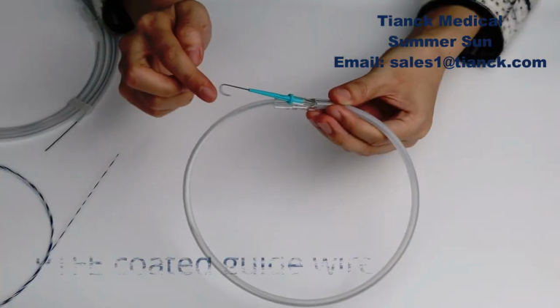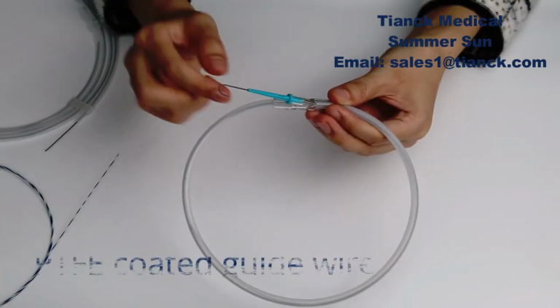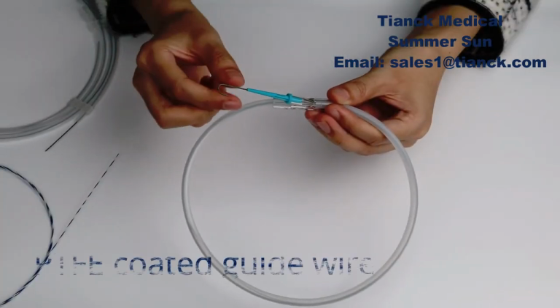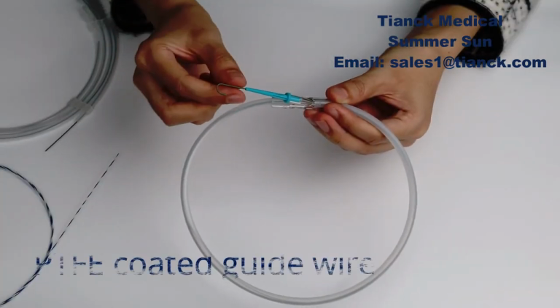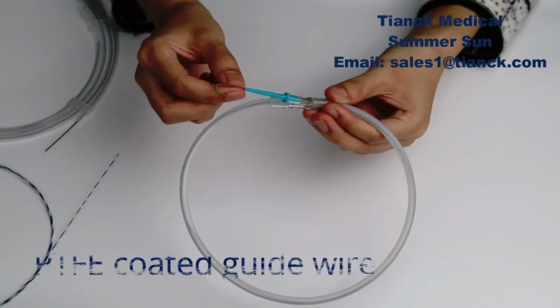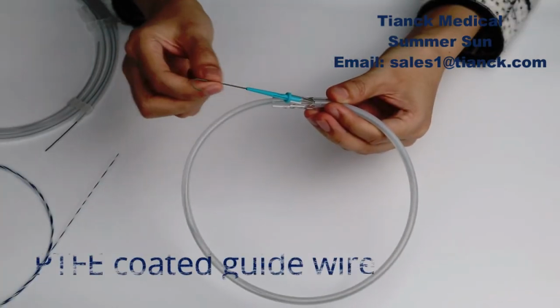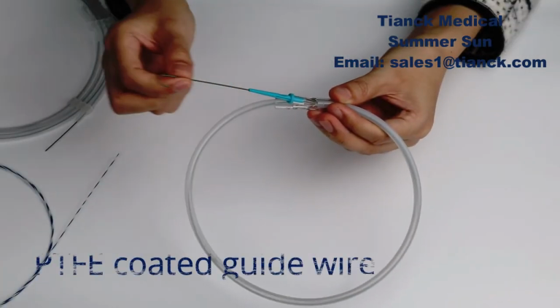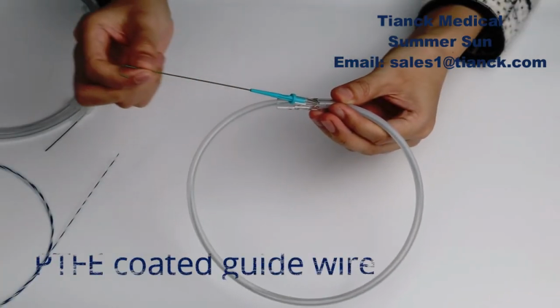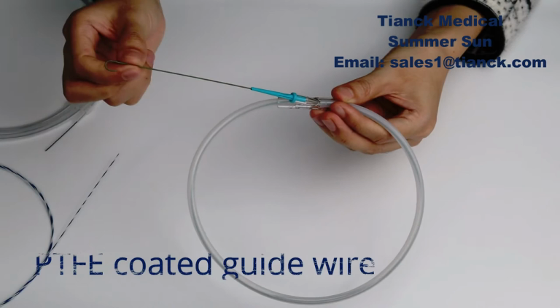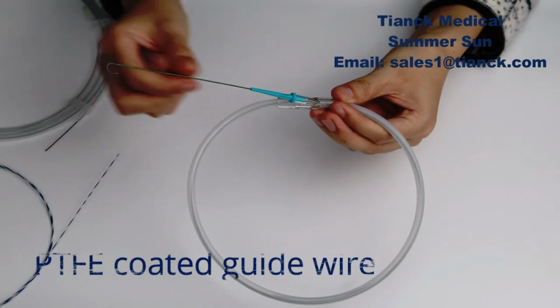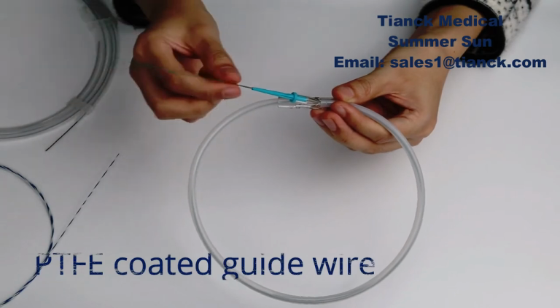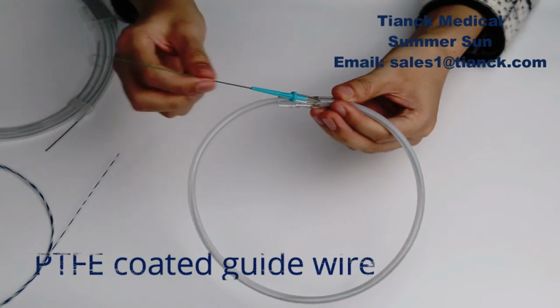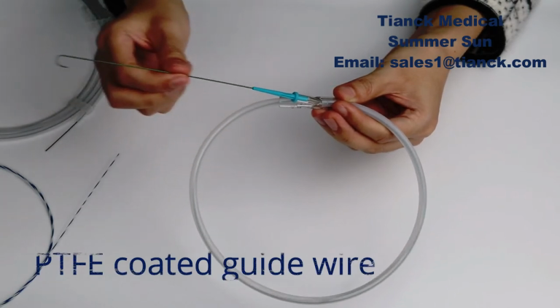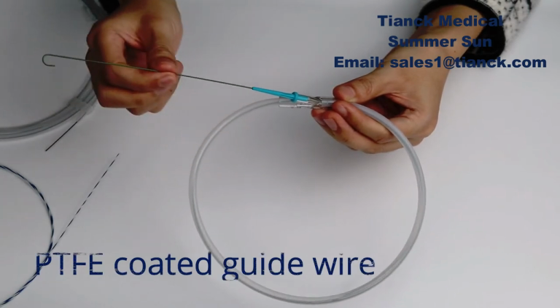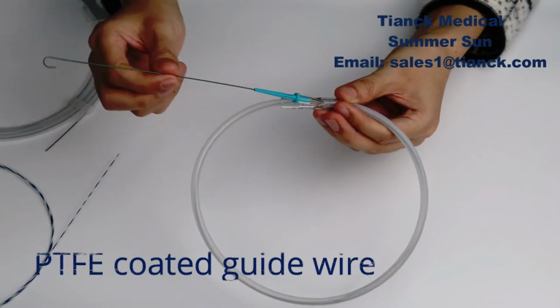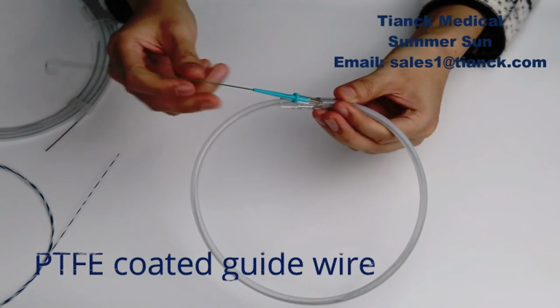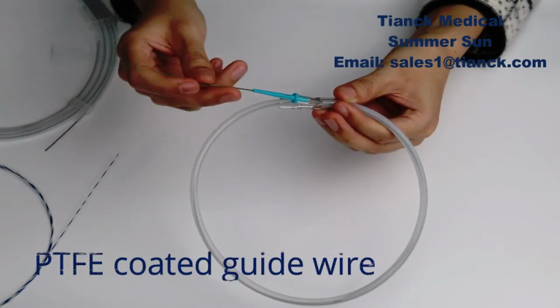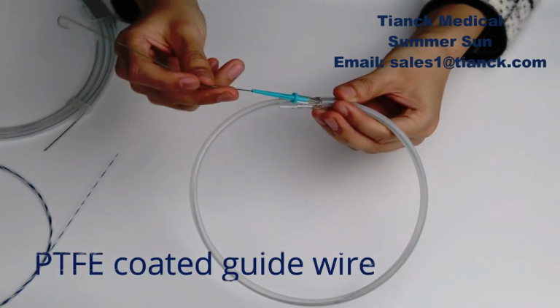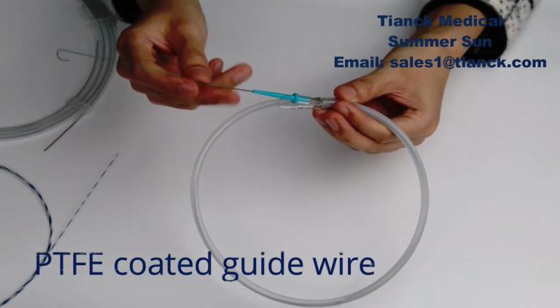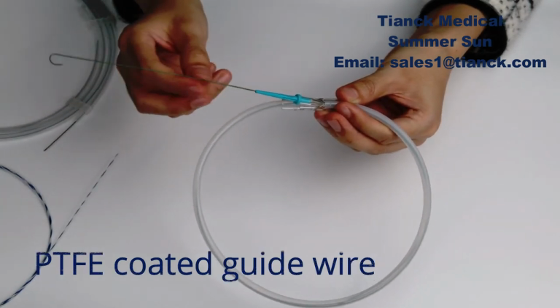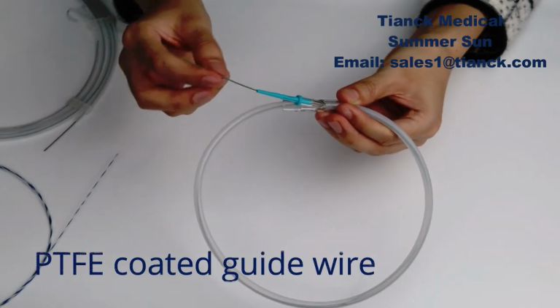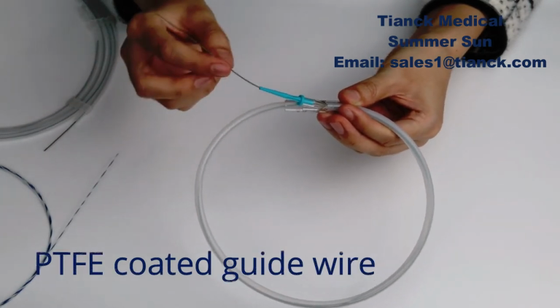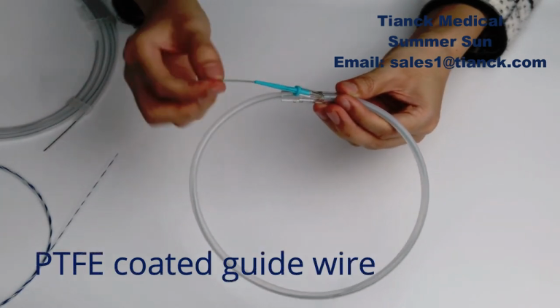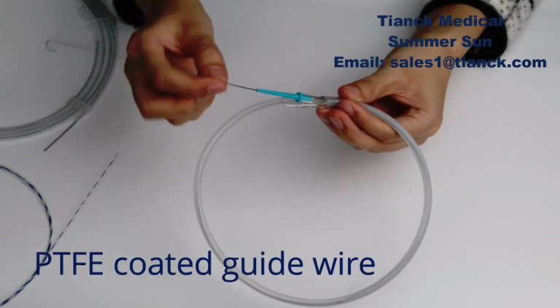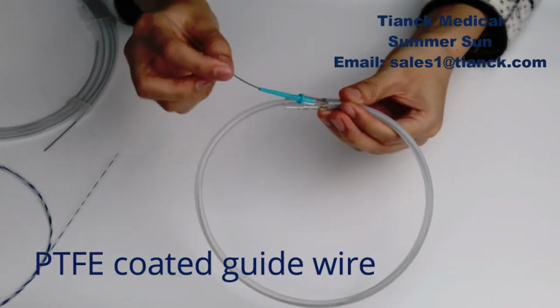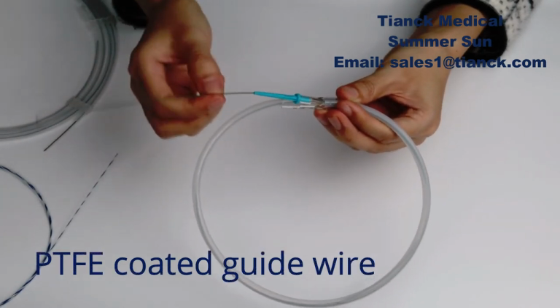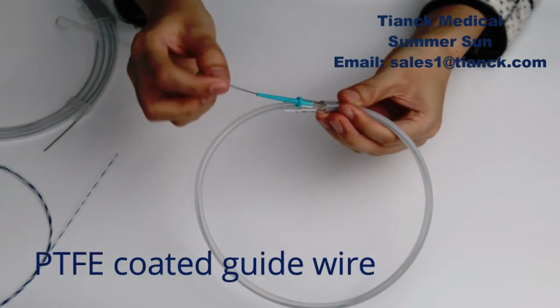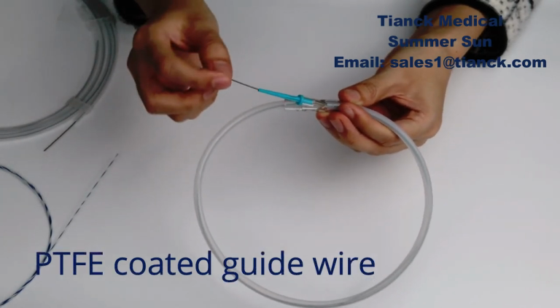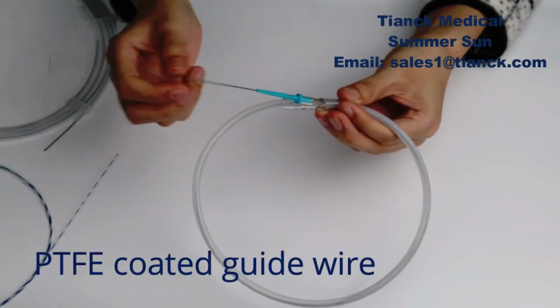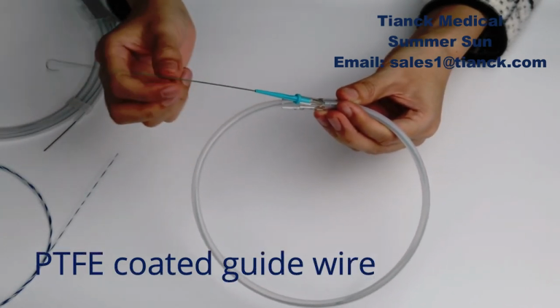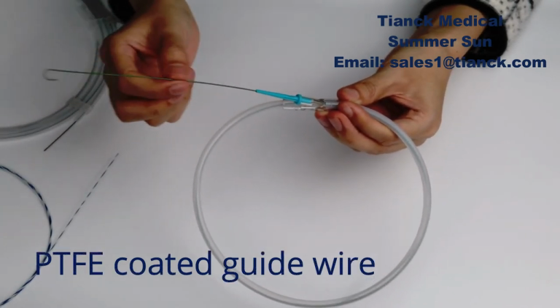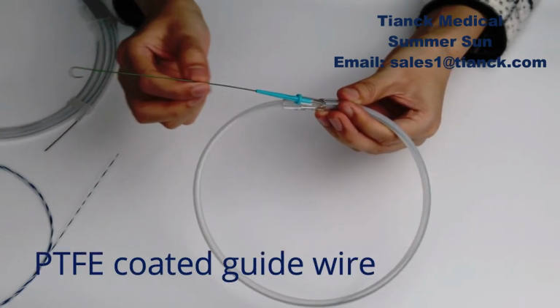PTFE coating guide wire is PTFE coating over the entire wire surface for smooth, increased lubricity, and trackability.